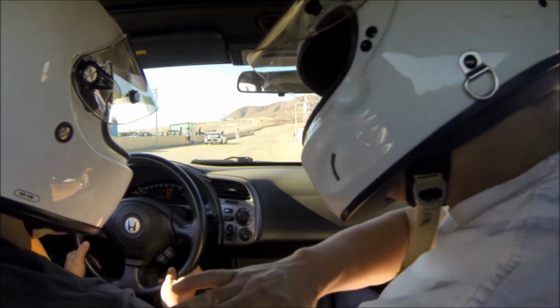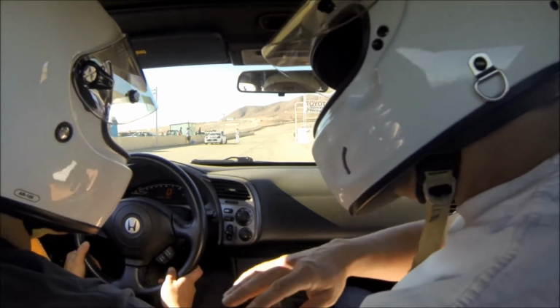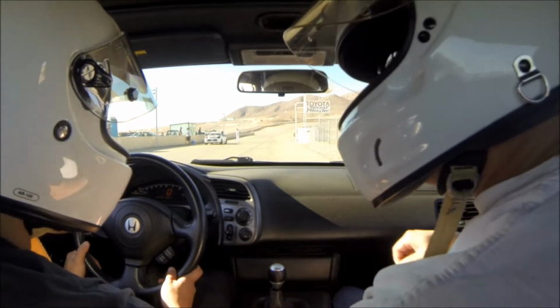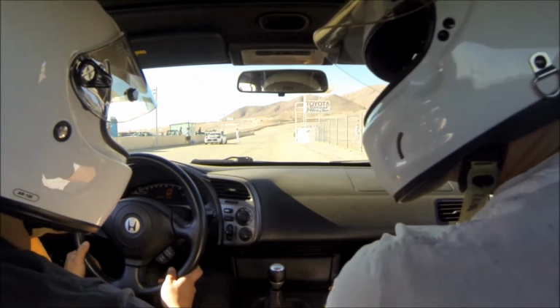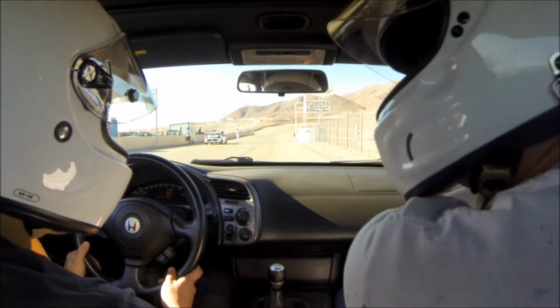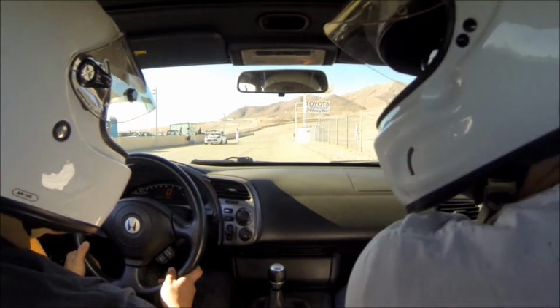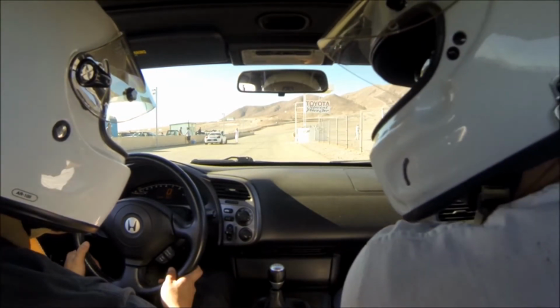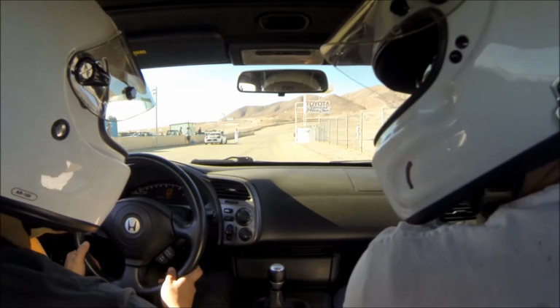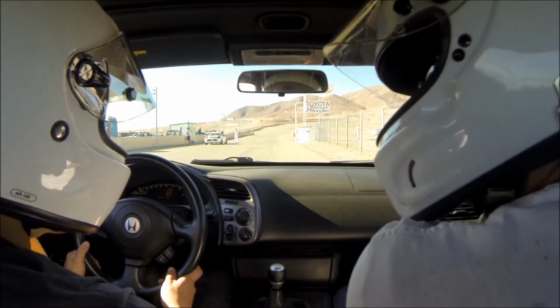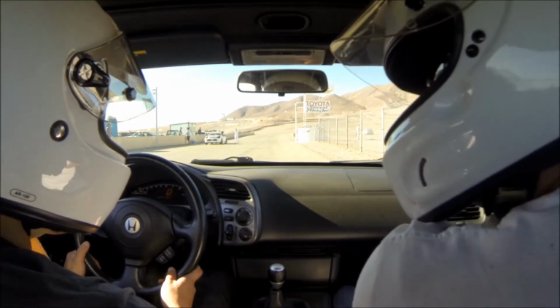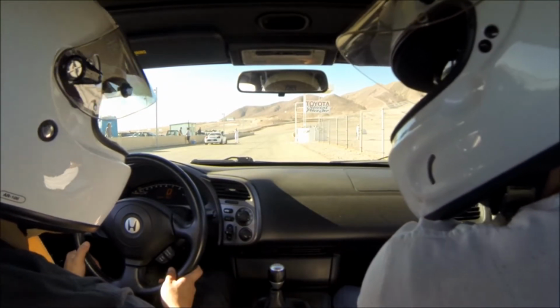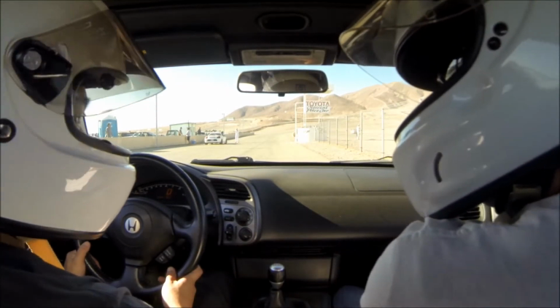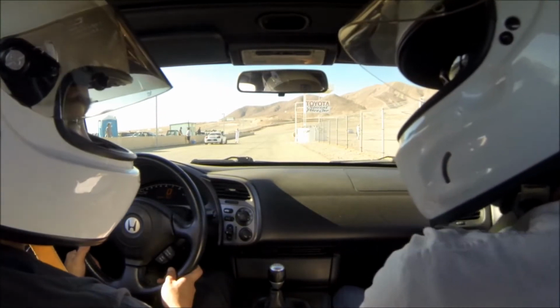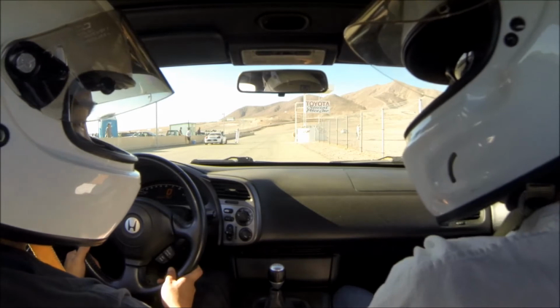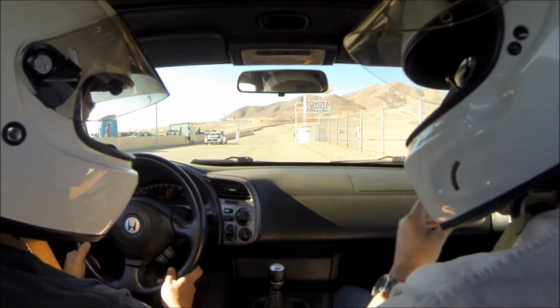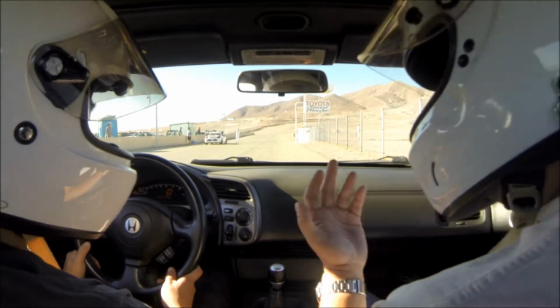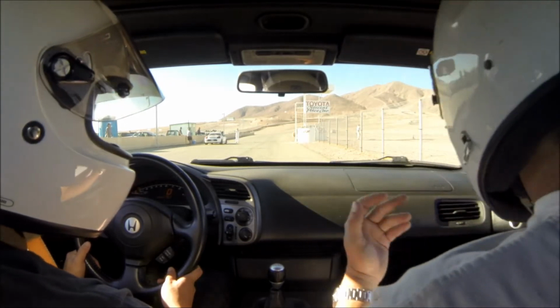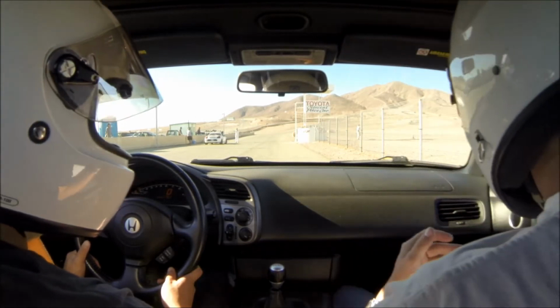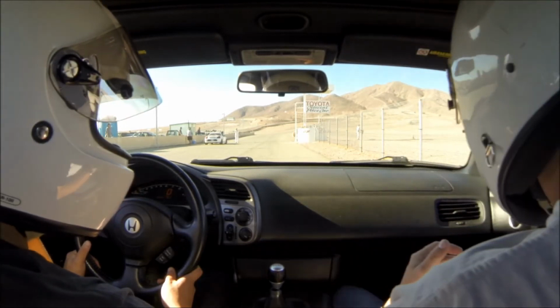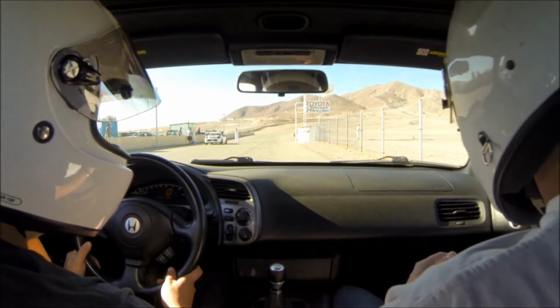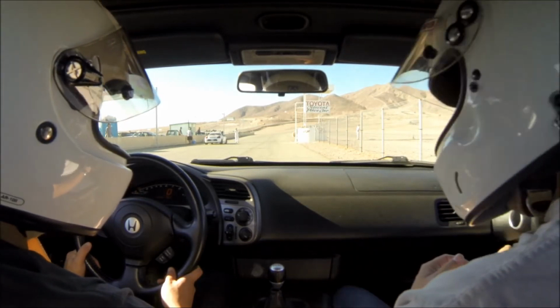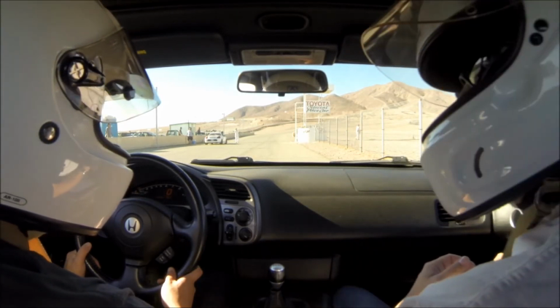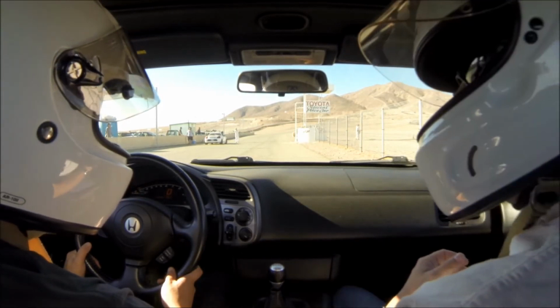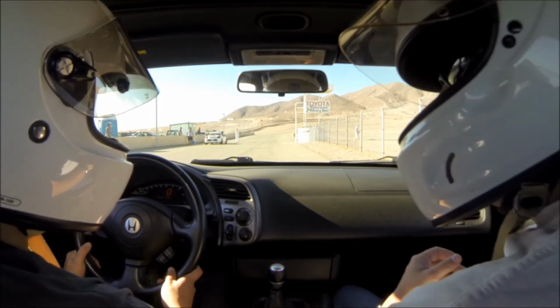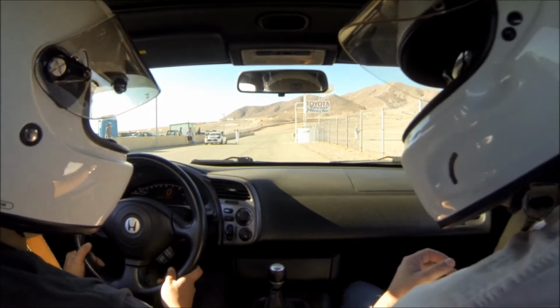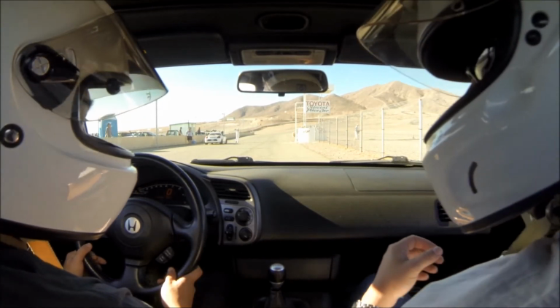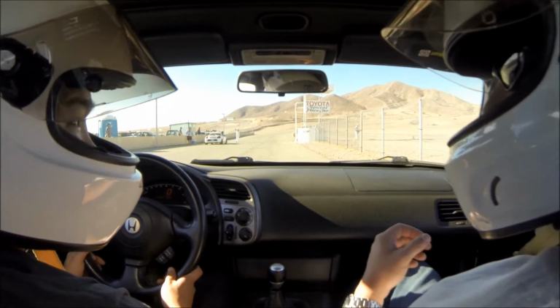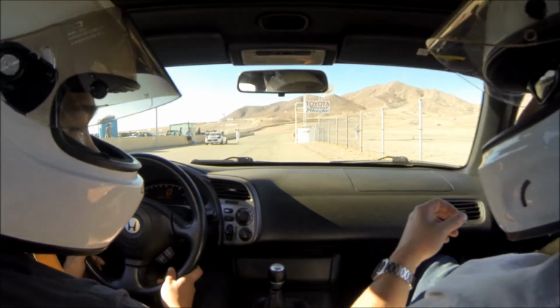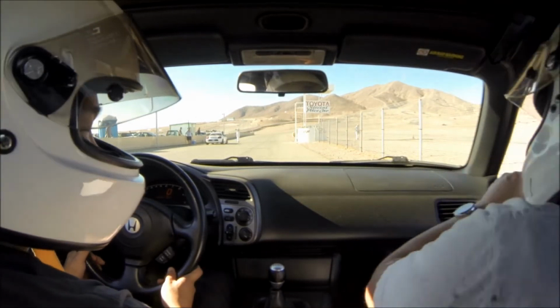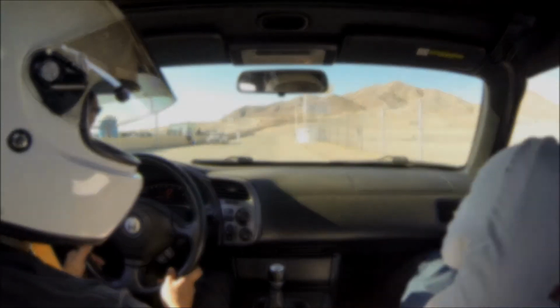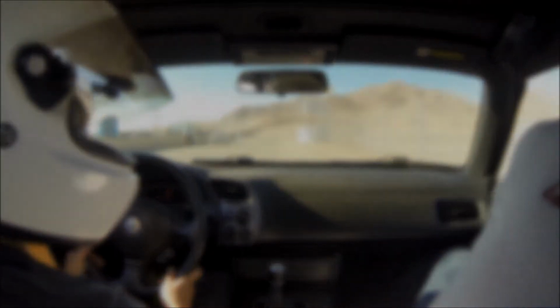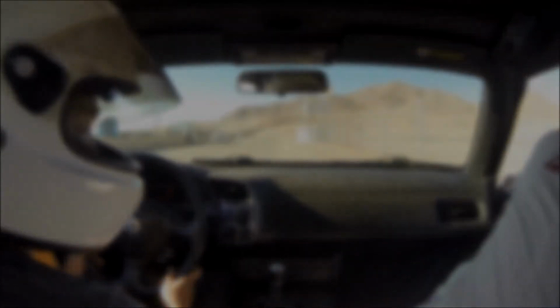And your car control is still brilliant. Thank you. It is actually a joy to ride with you. Wow, thank you. Thank you, Doug.